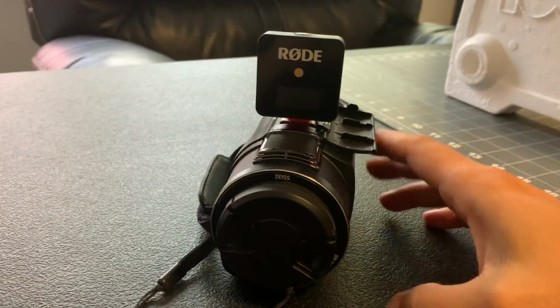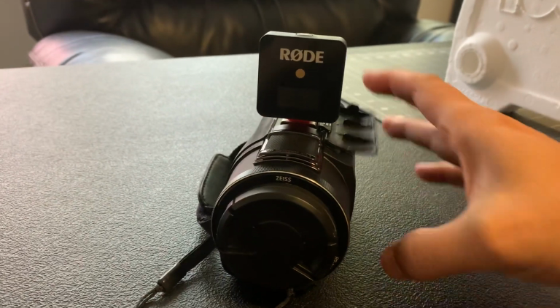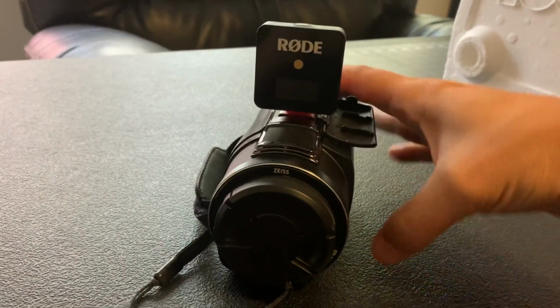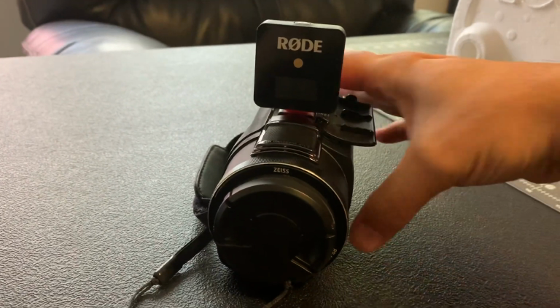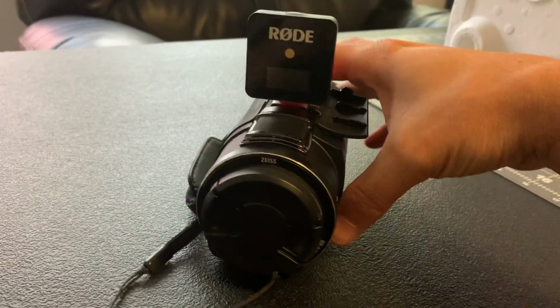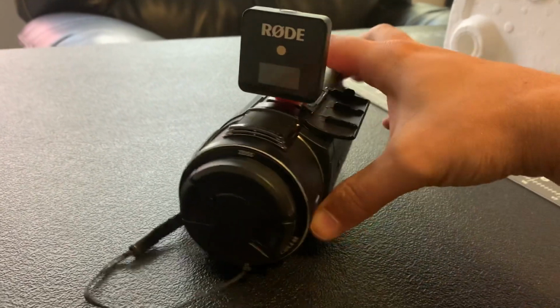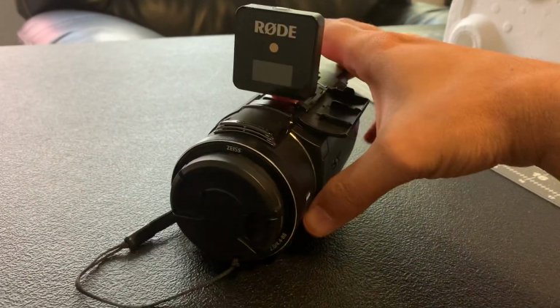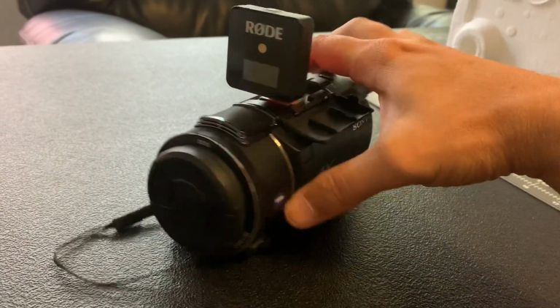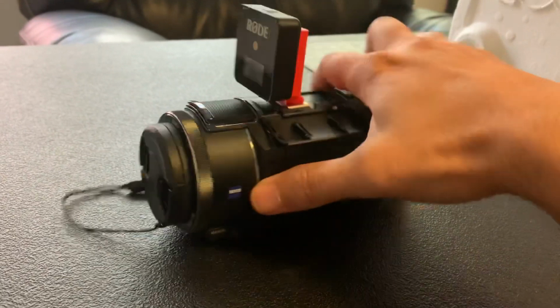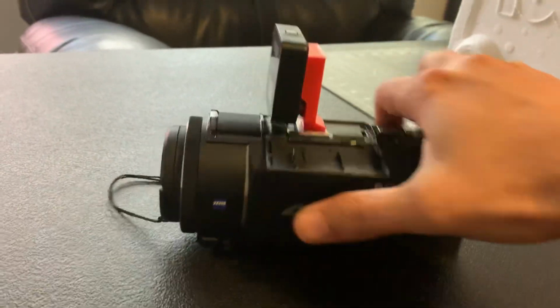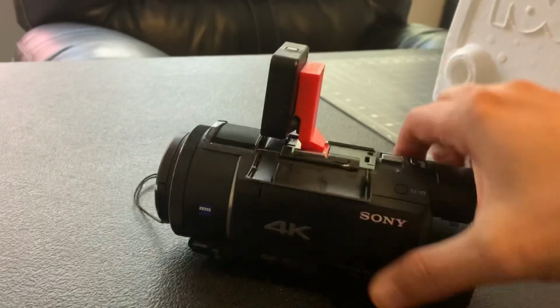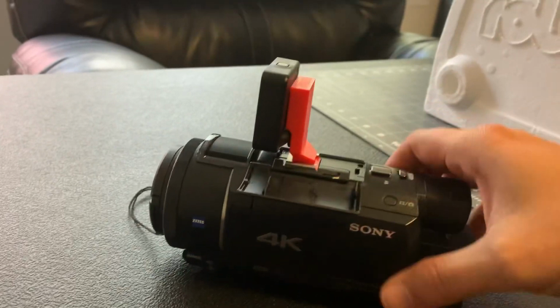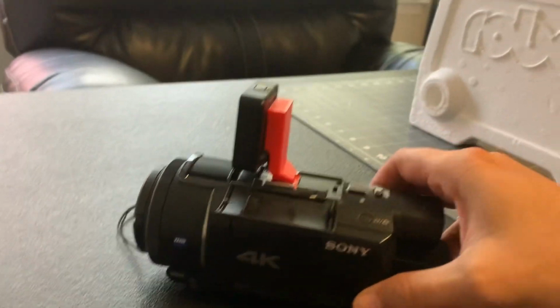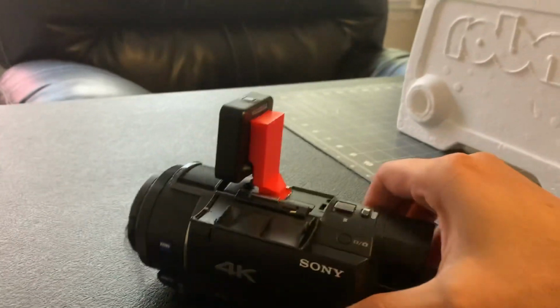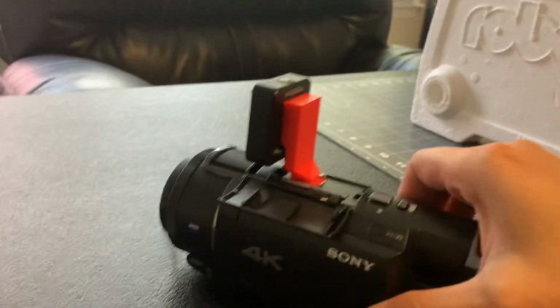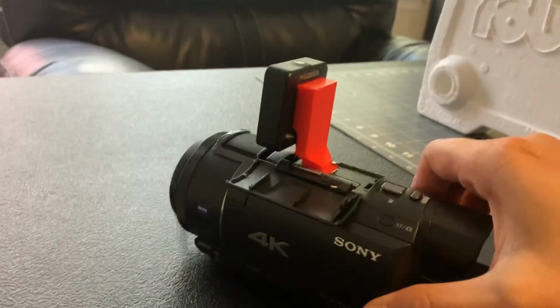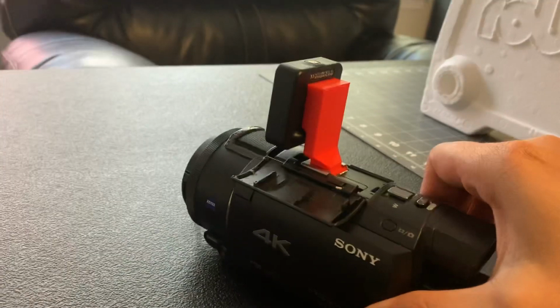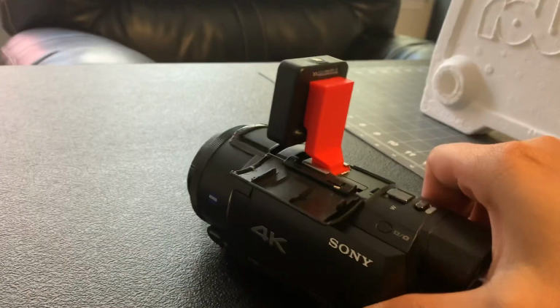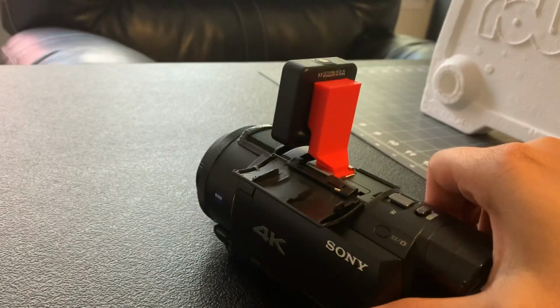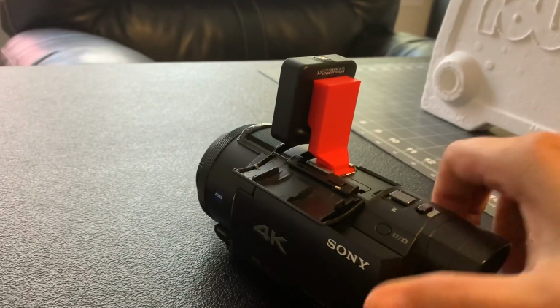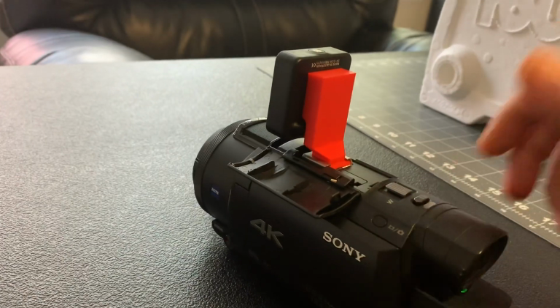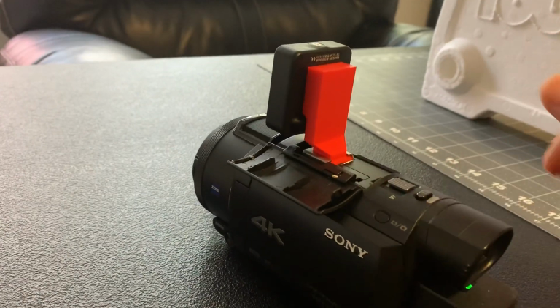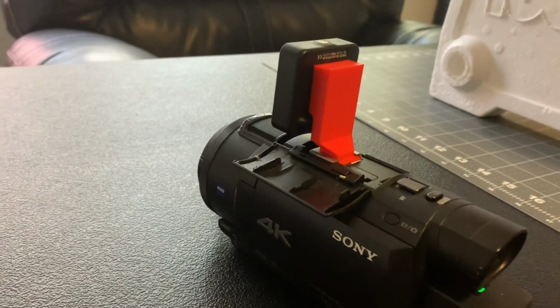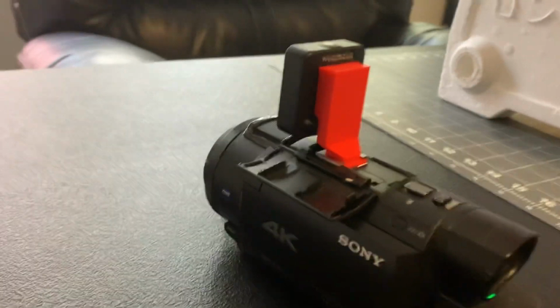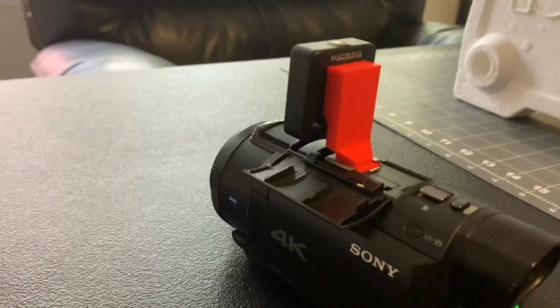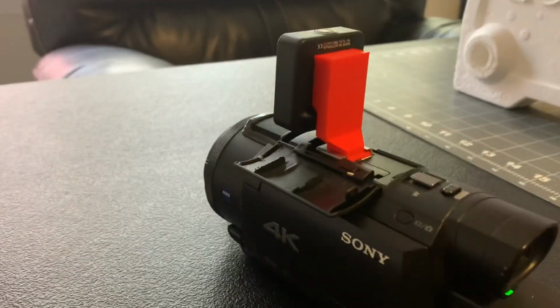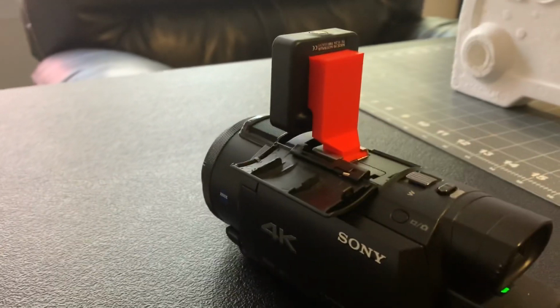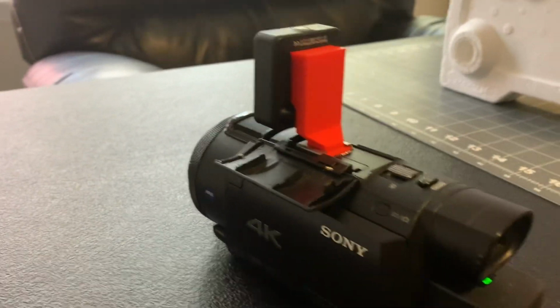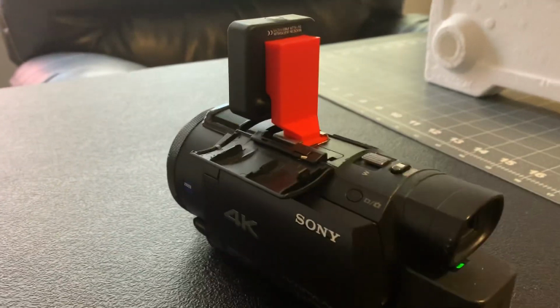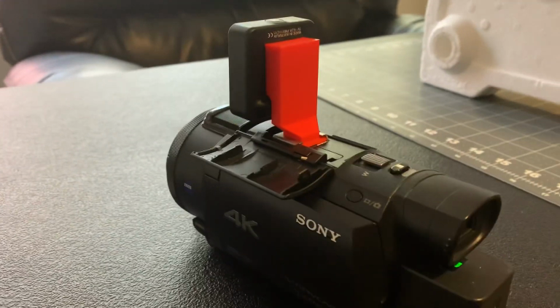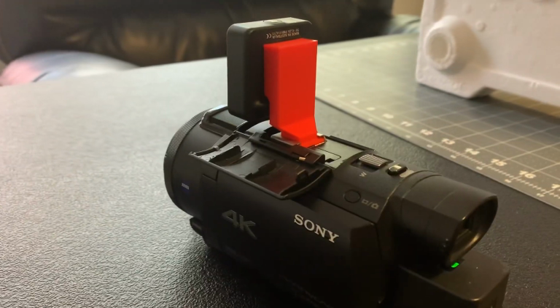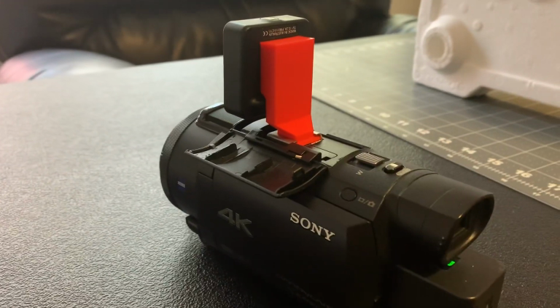Anyway, thought I'd share that with you — a little bit of 3D printing magic. We'll see you guys later.